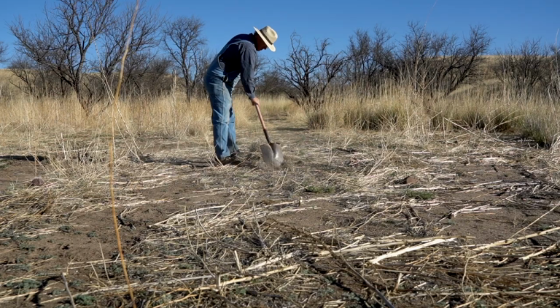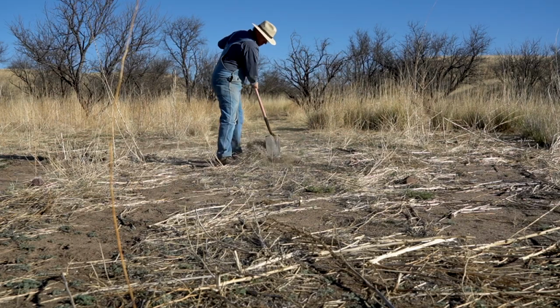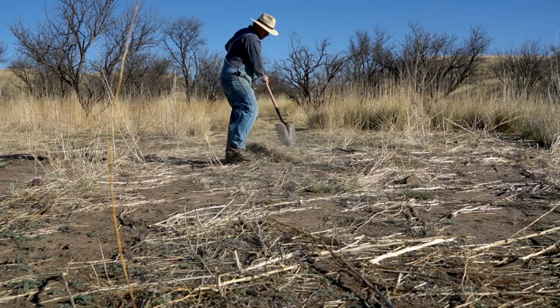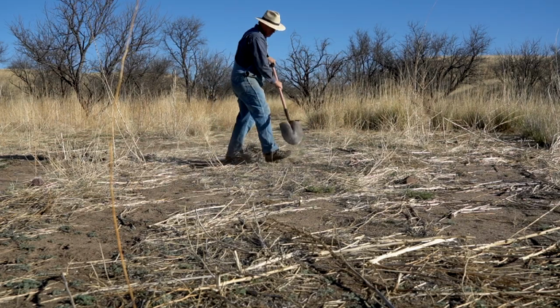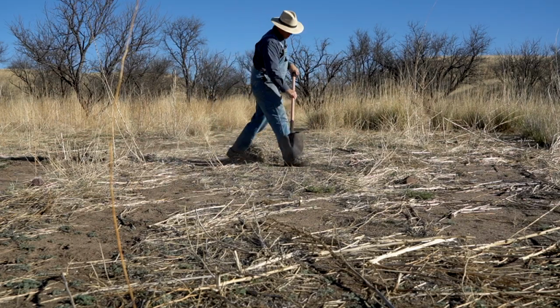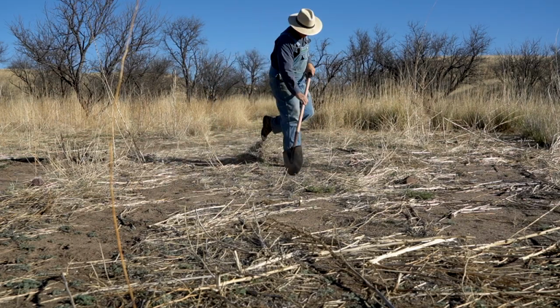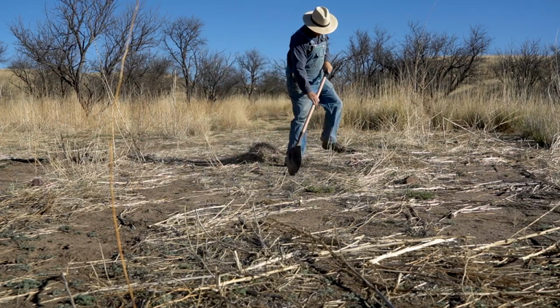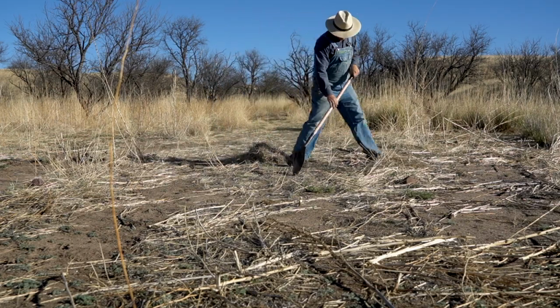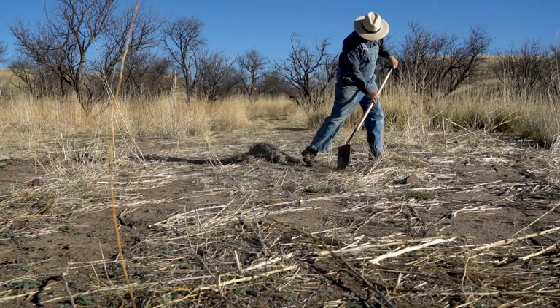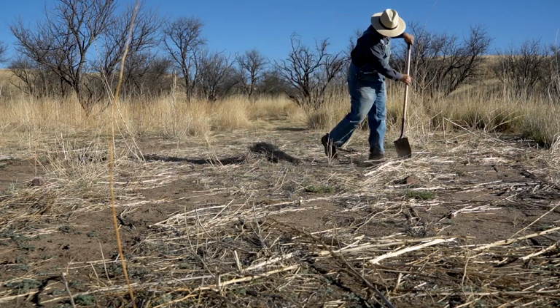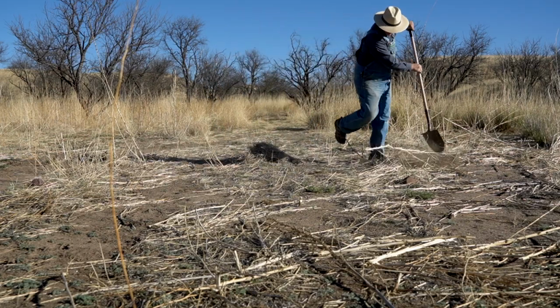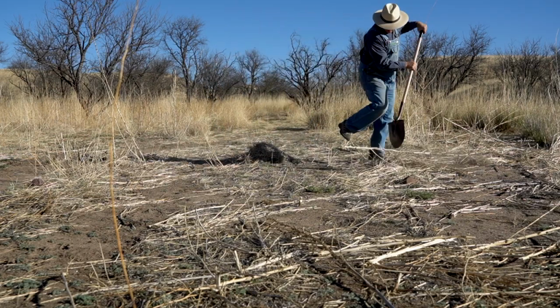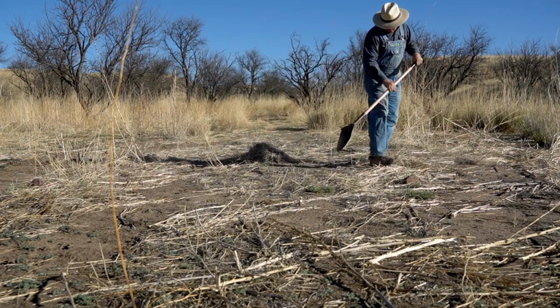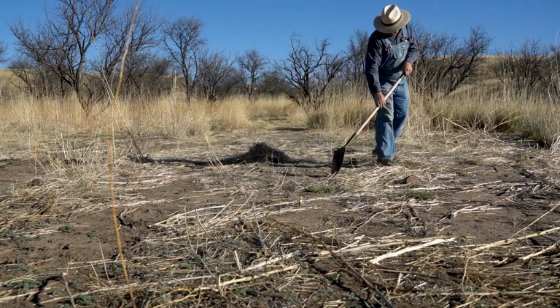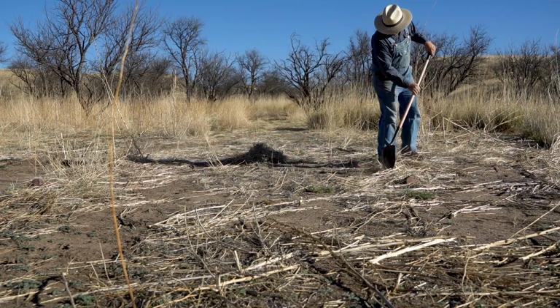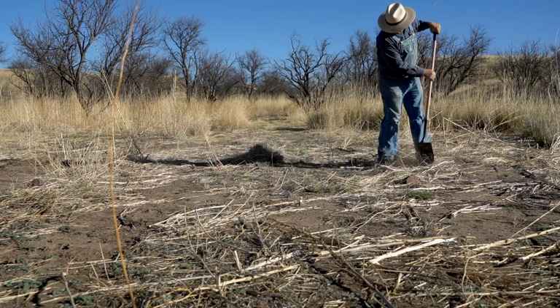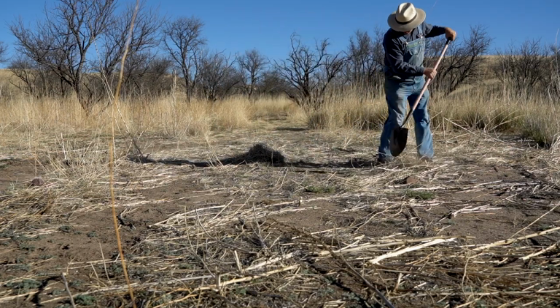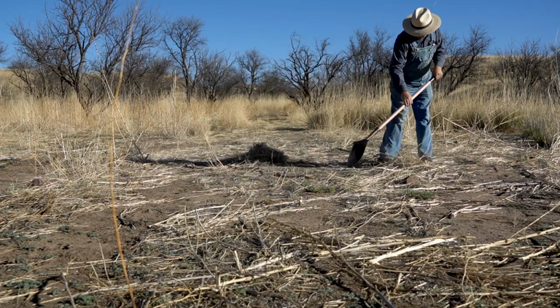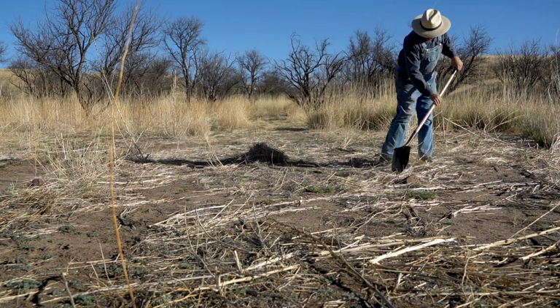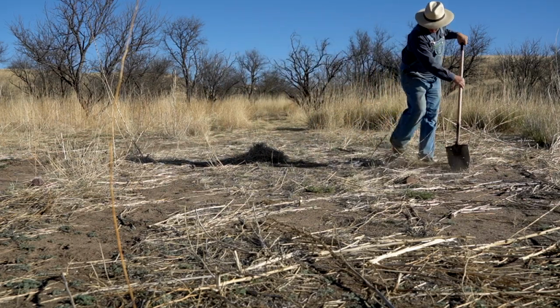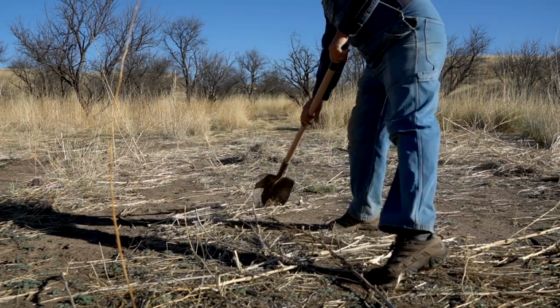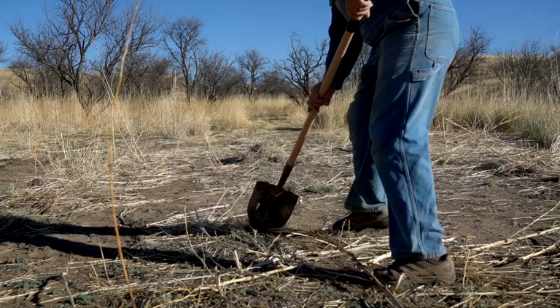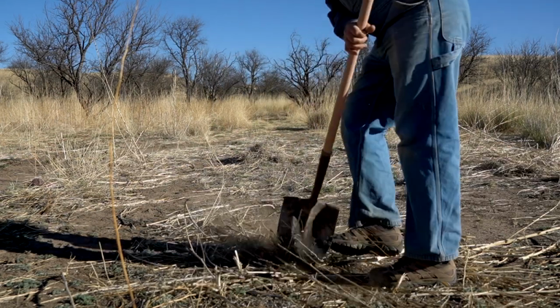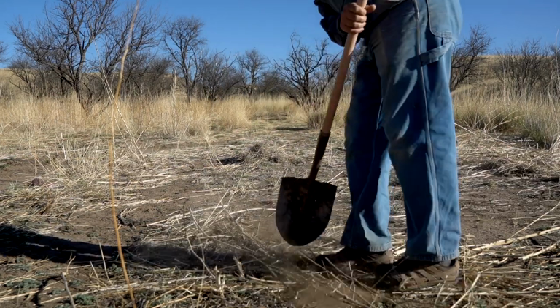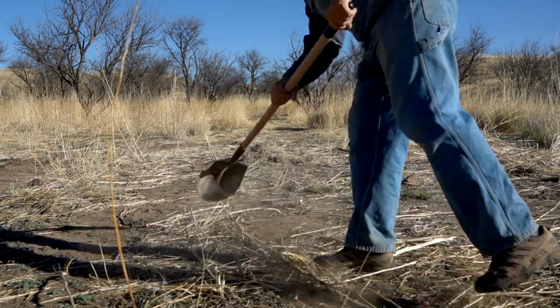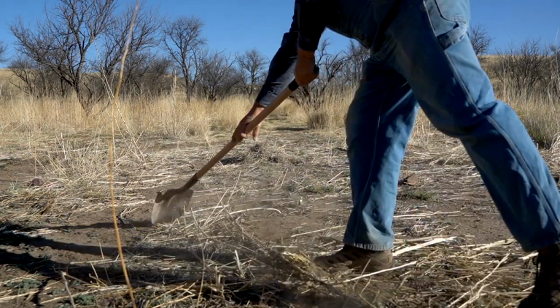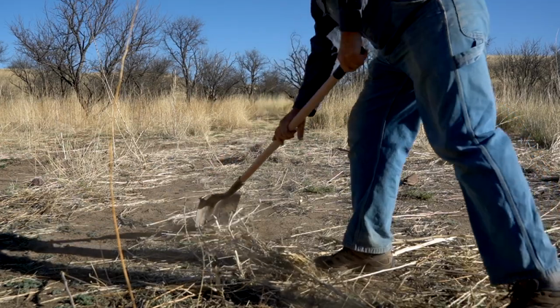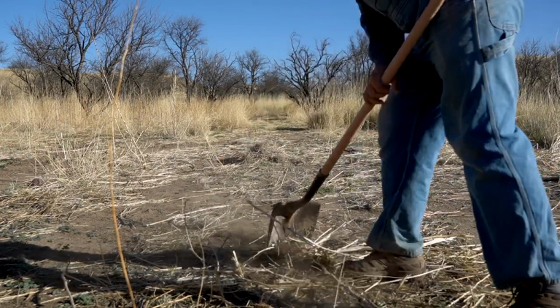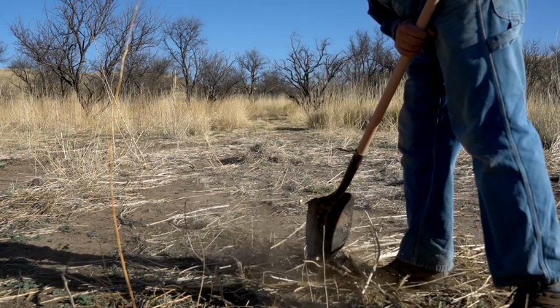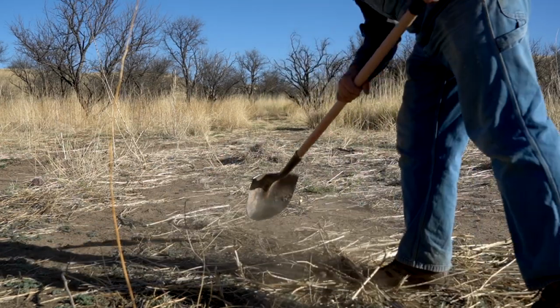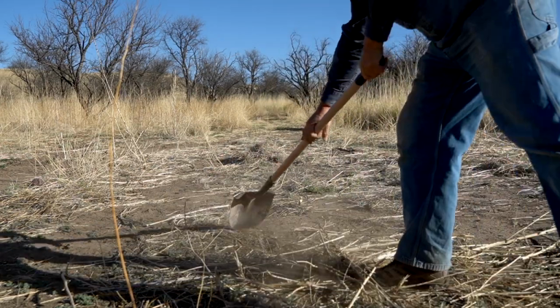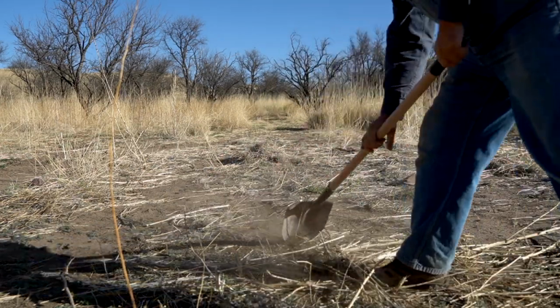Always clear all burnable material in a wide area around your firing location. One thing you don't want to do is start a wildfire.